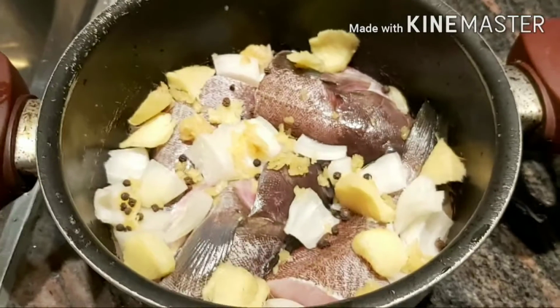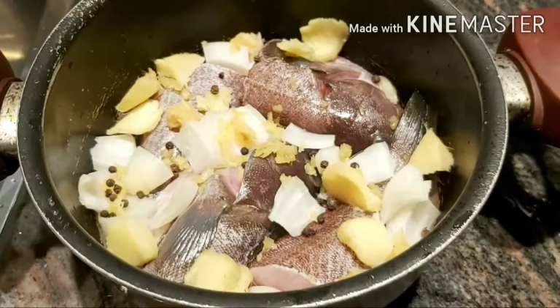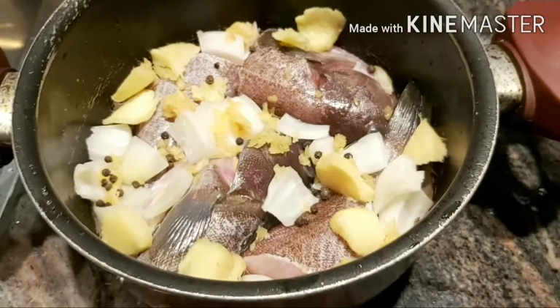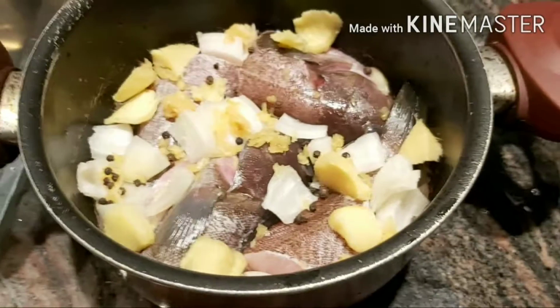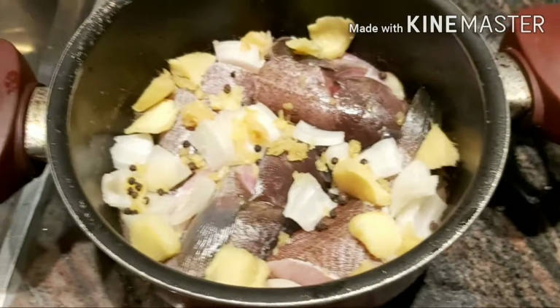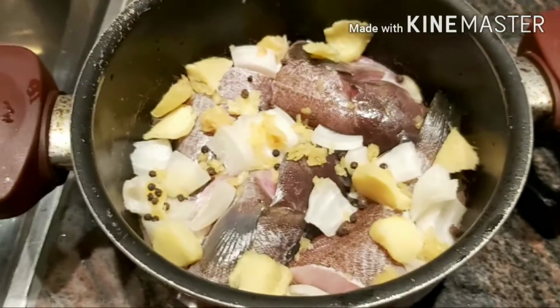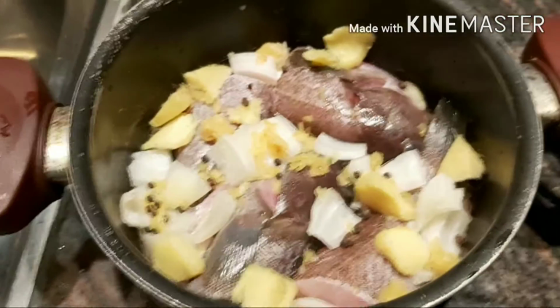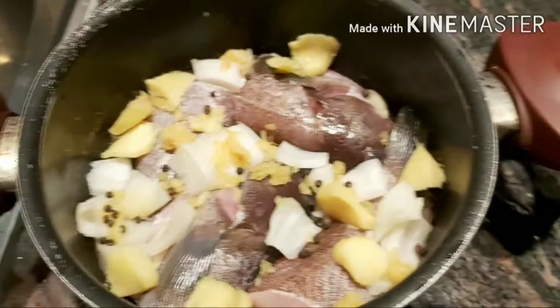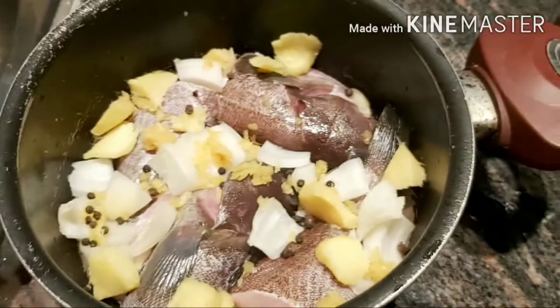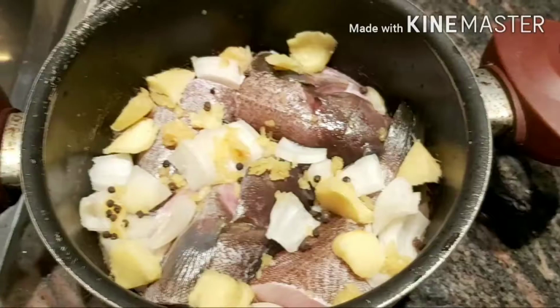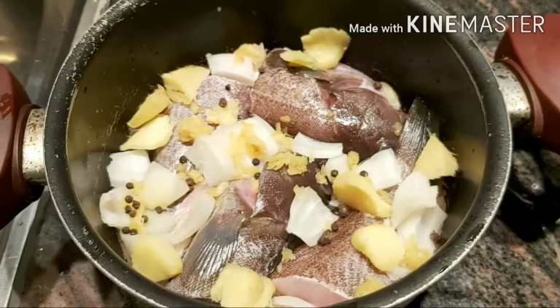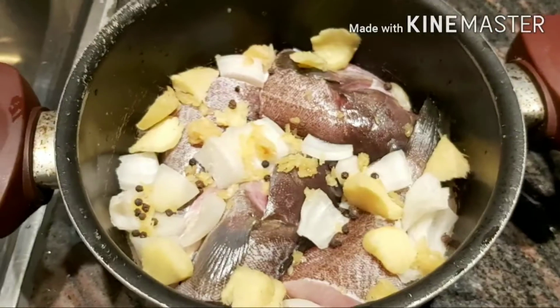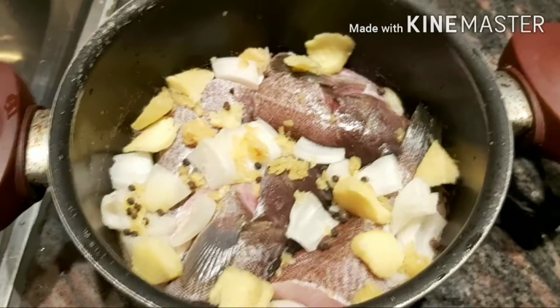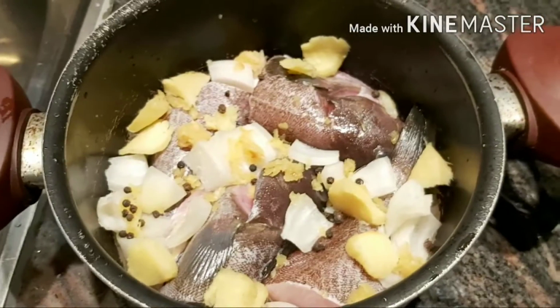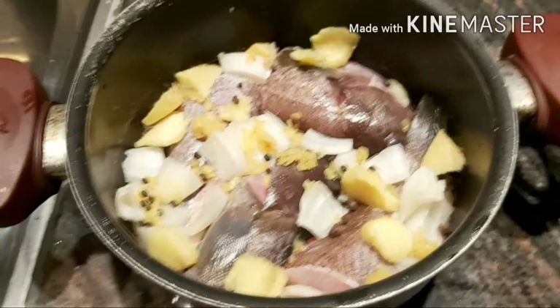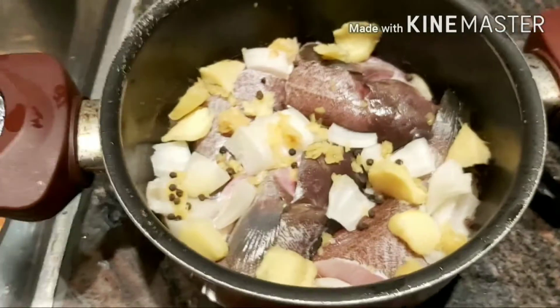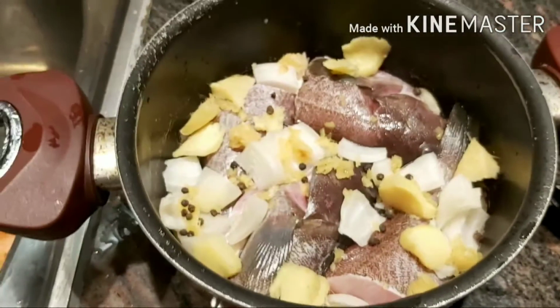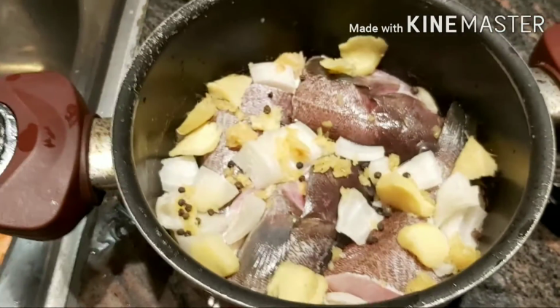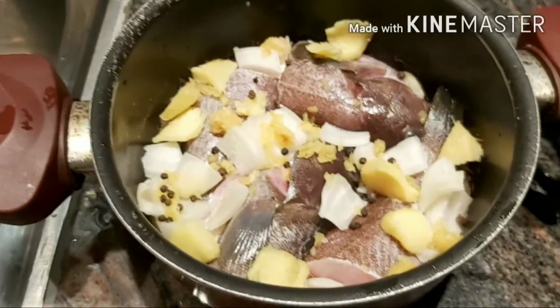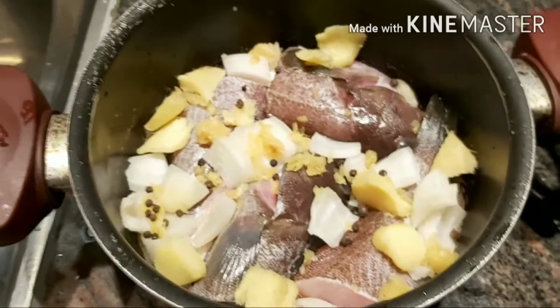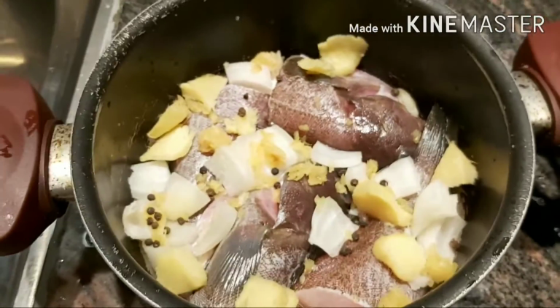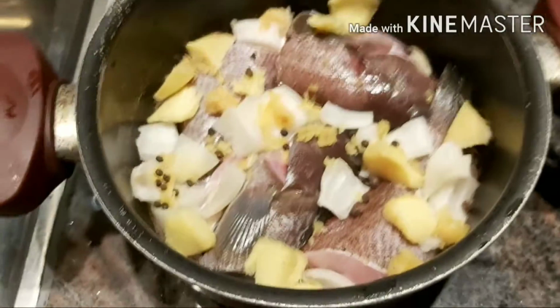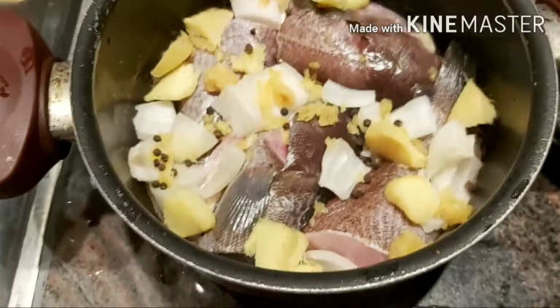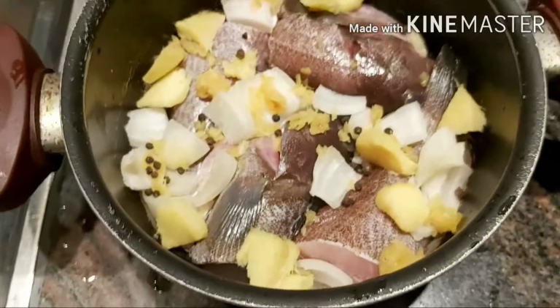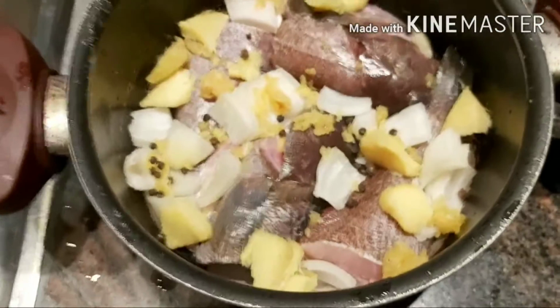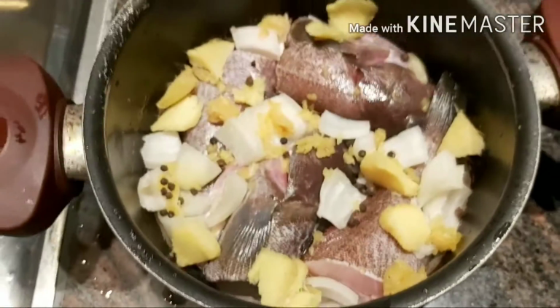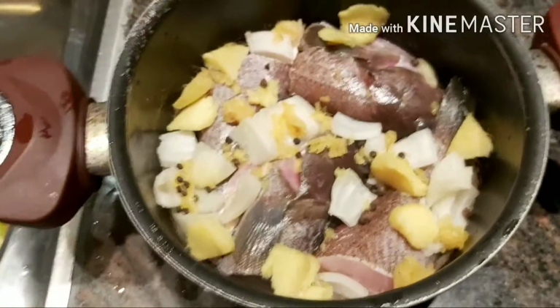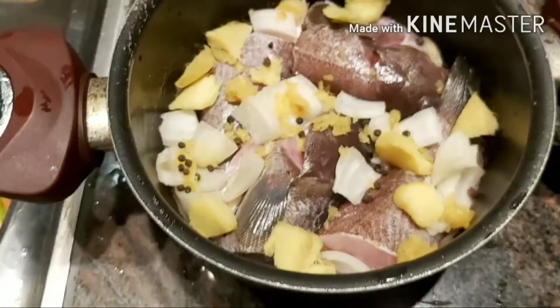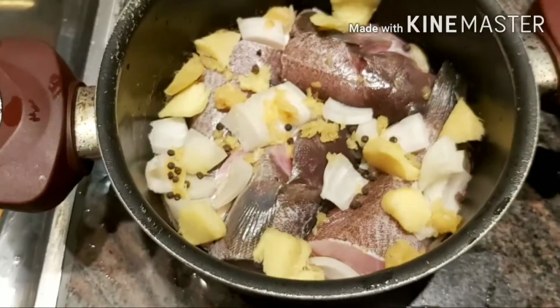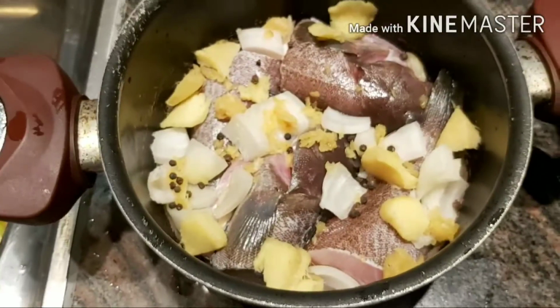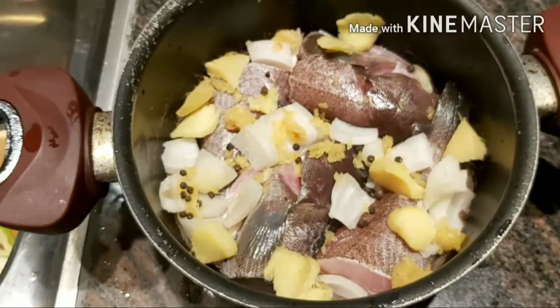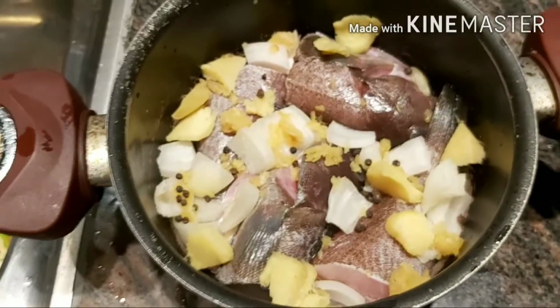Hi guys. Ayan guys, mag-ano ako ngayon - magpaksiw. Ayan, yun na yung ating isda.